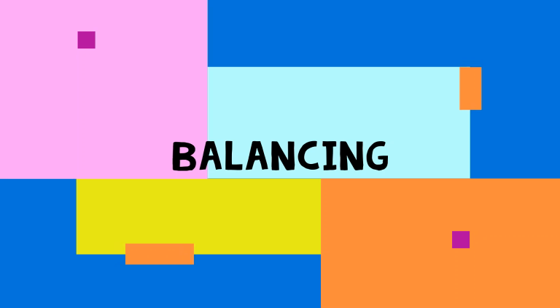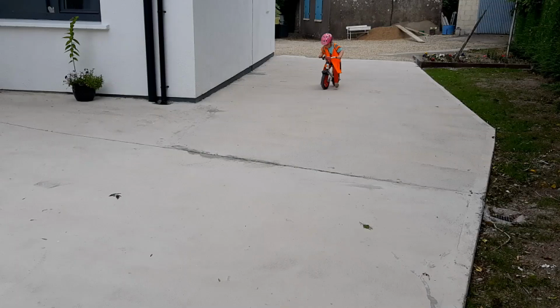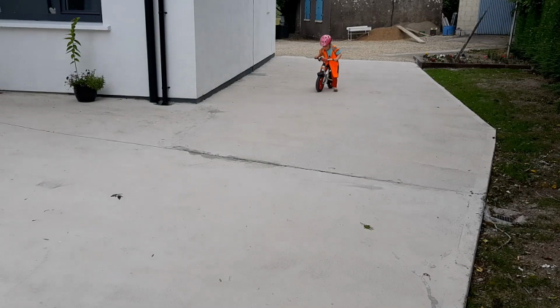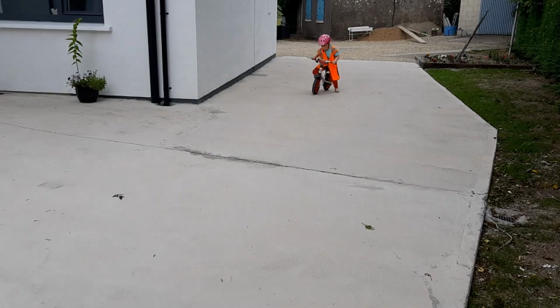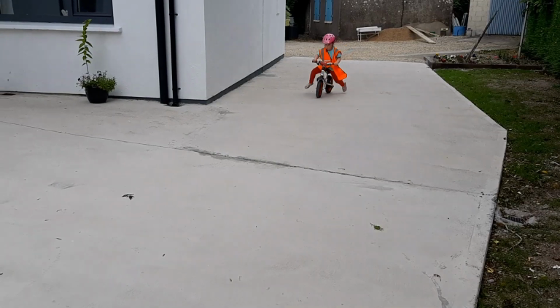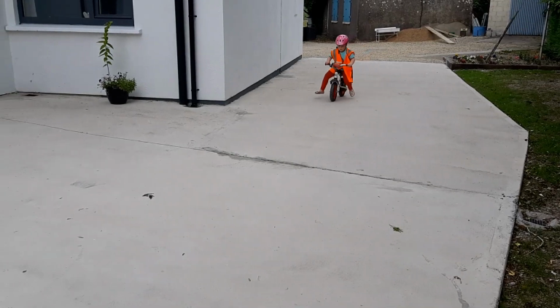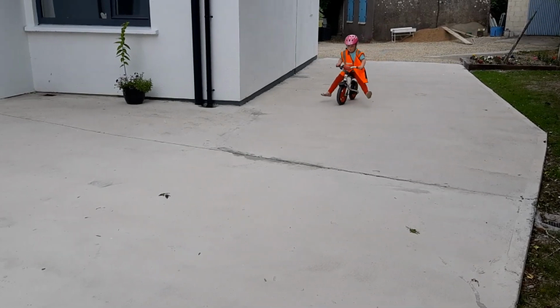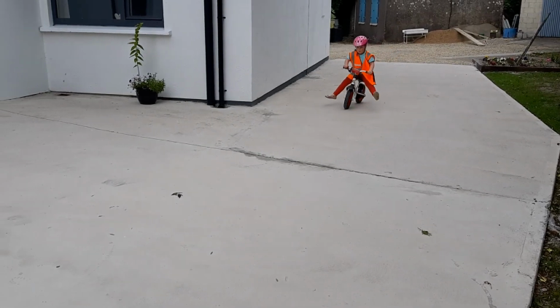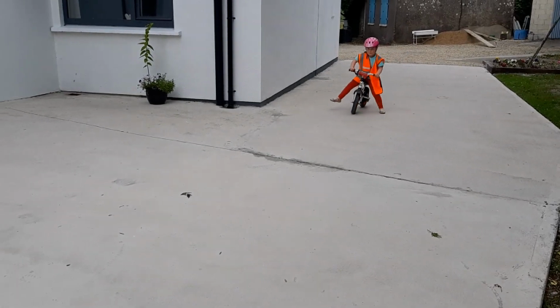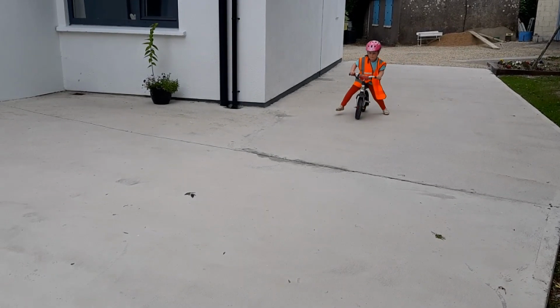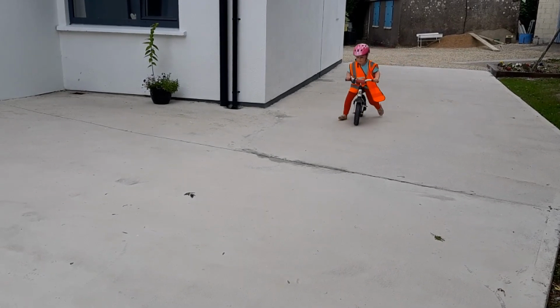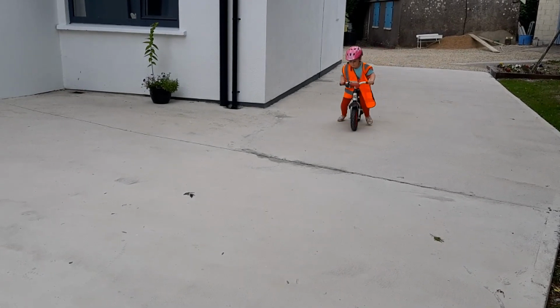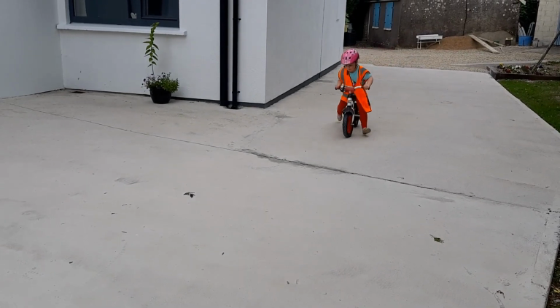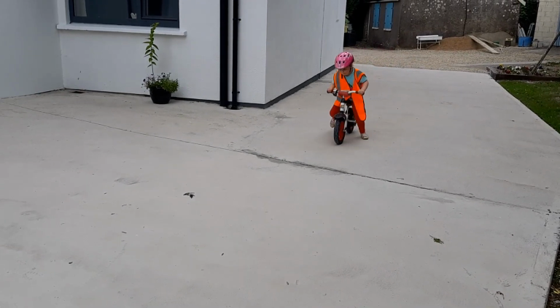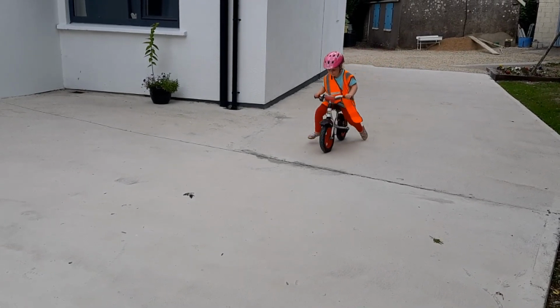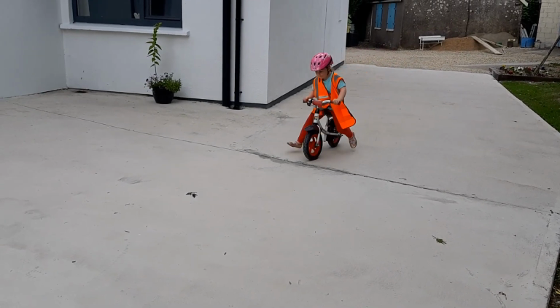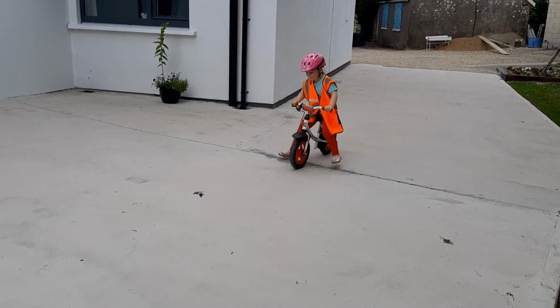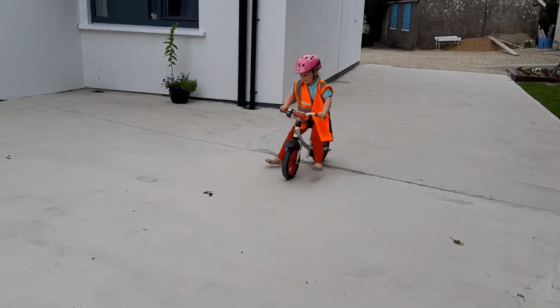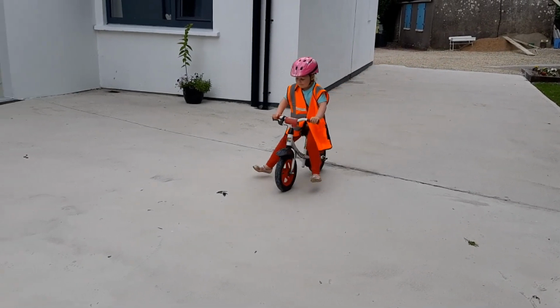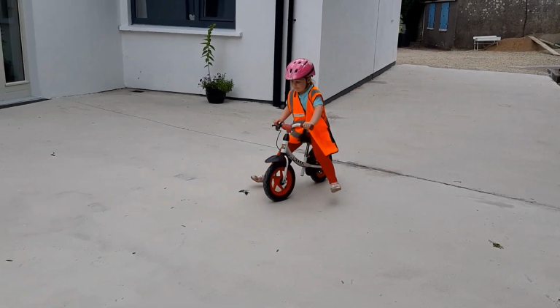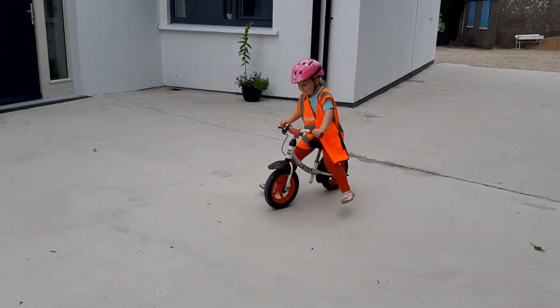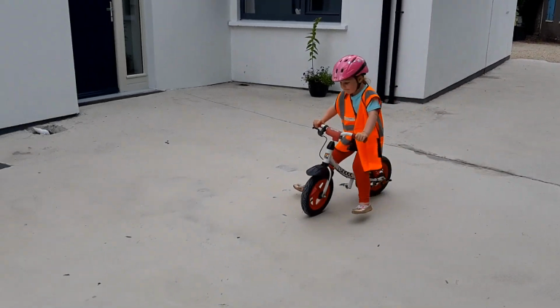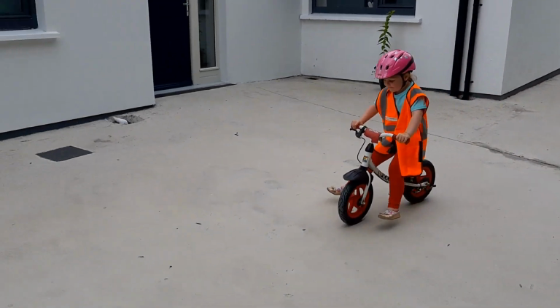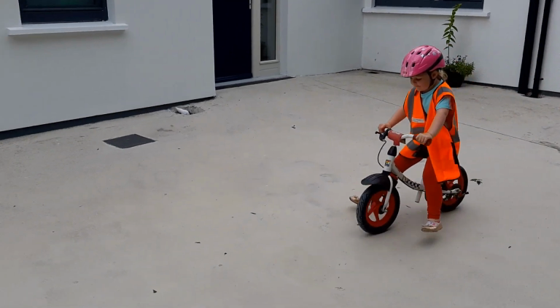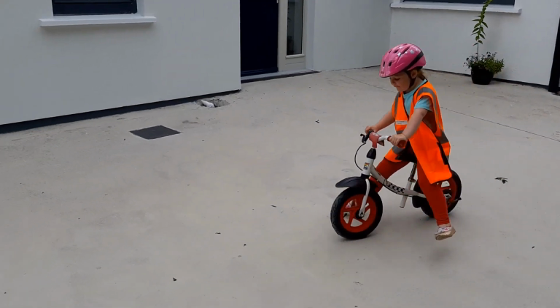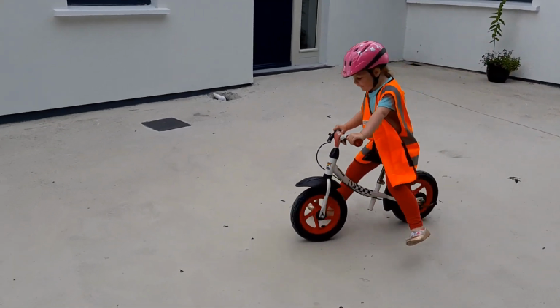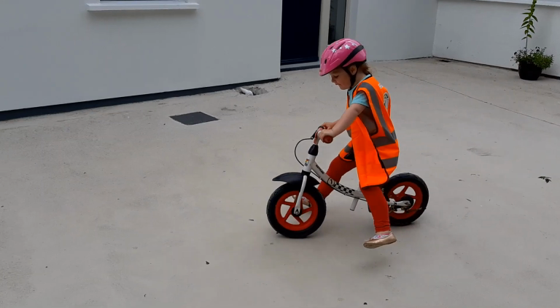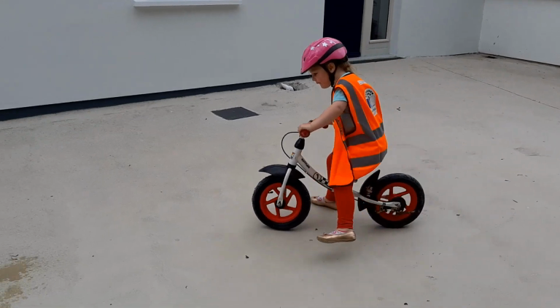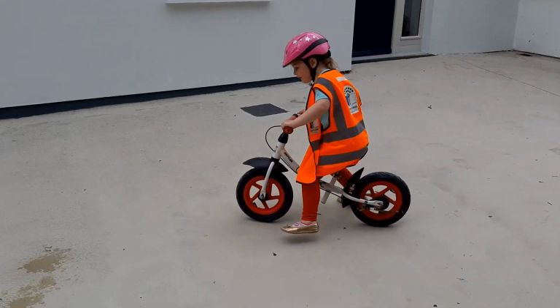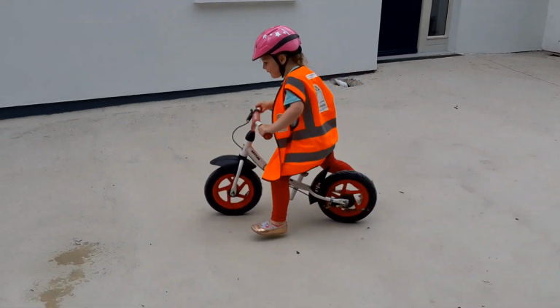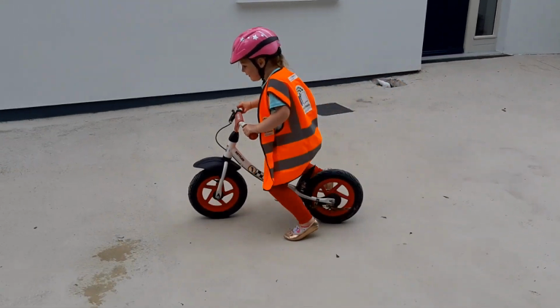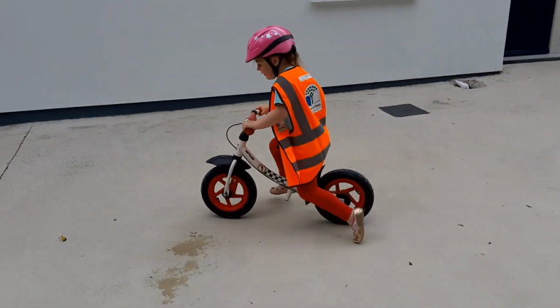Teach your child to balance. This can be done using a balance bike or by taking the pedals off the bike they're going to use to cycle.